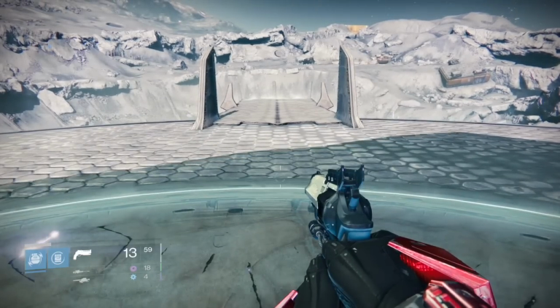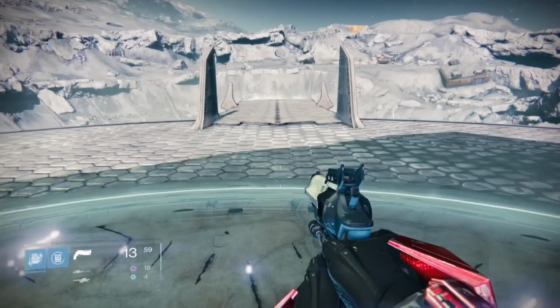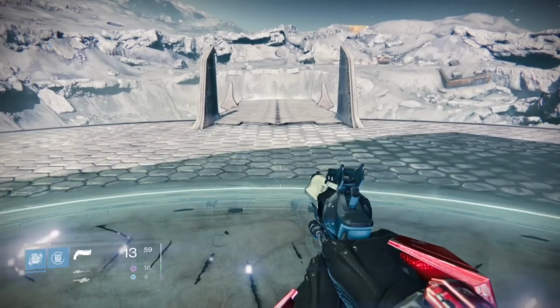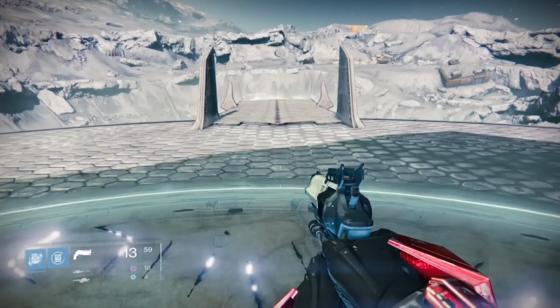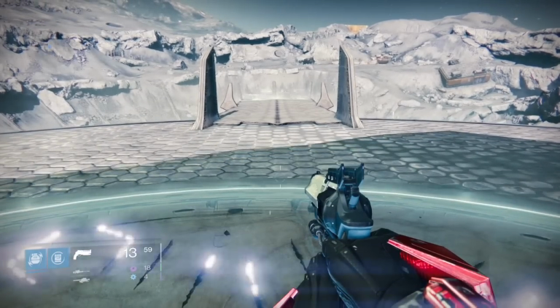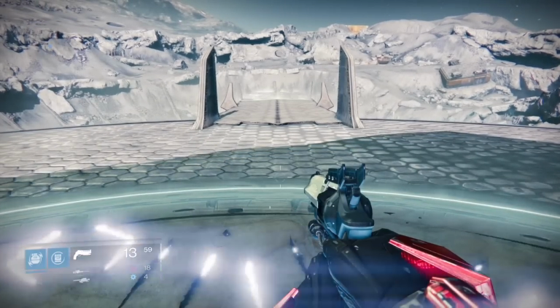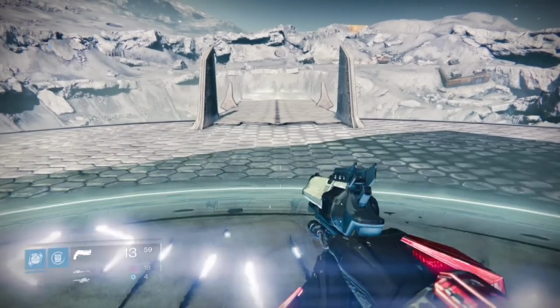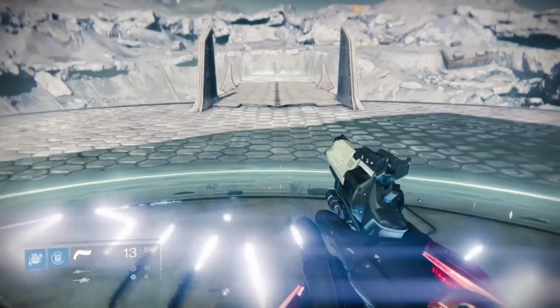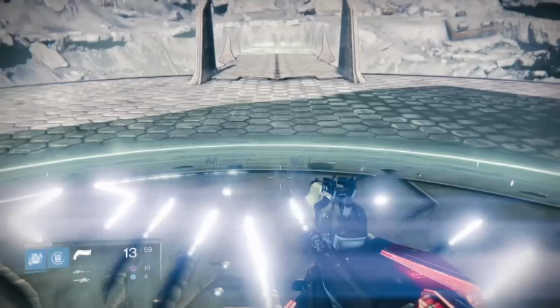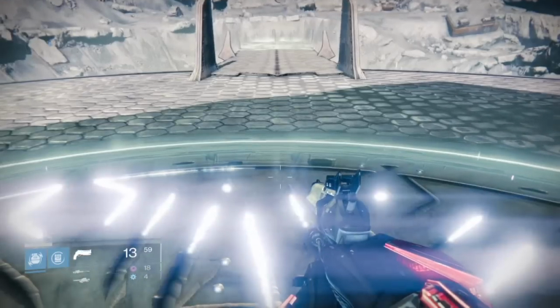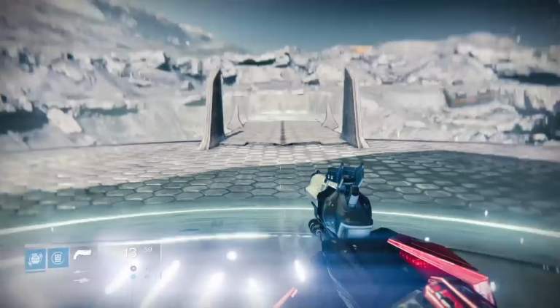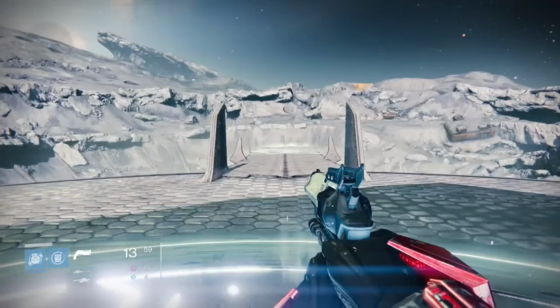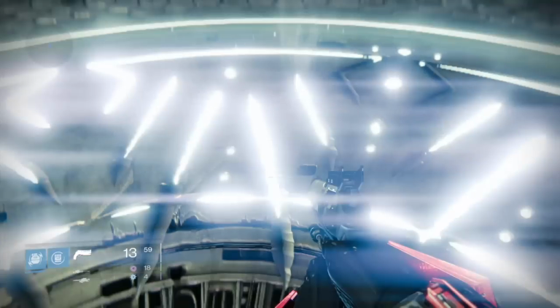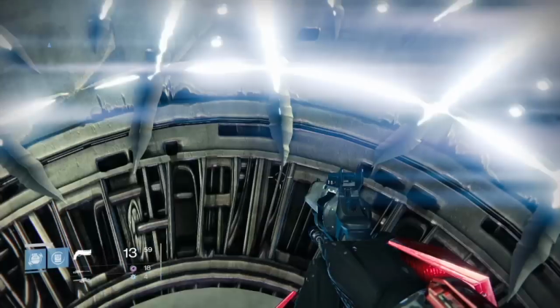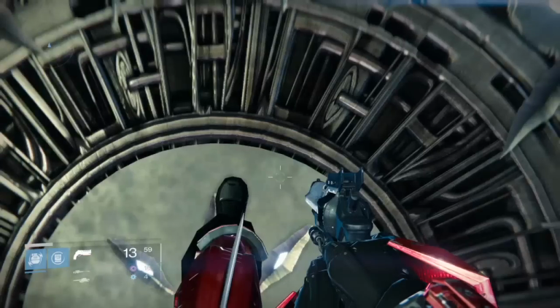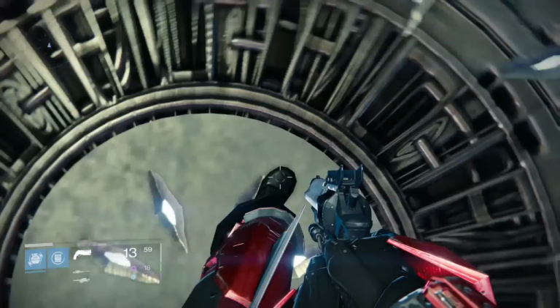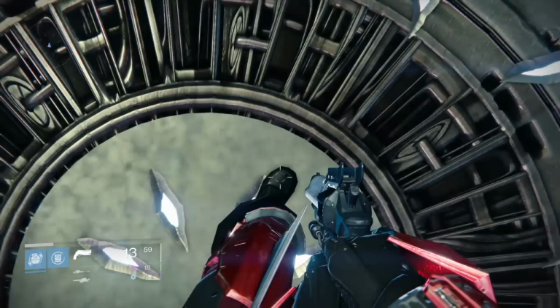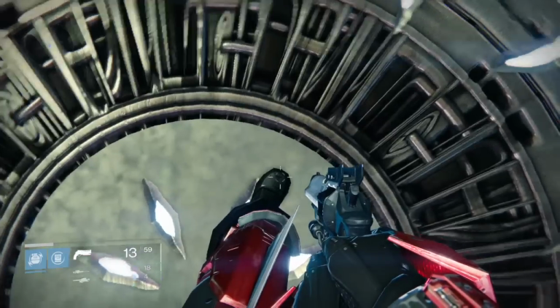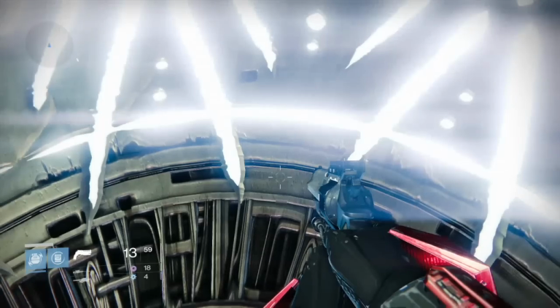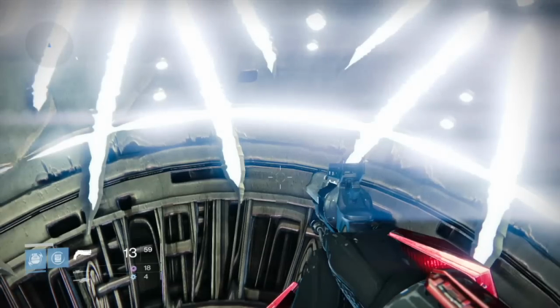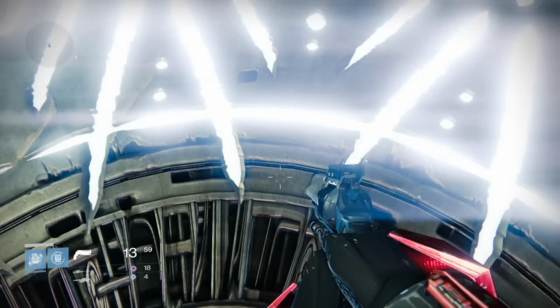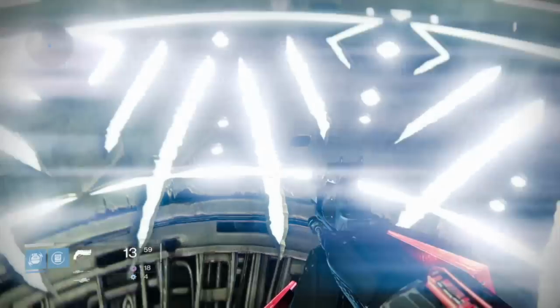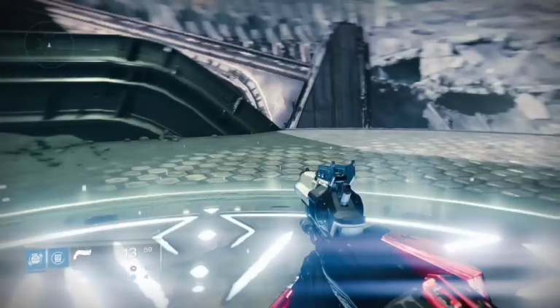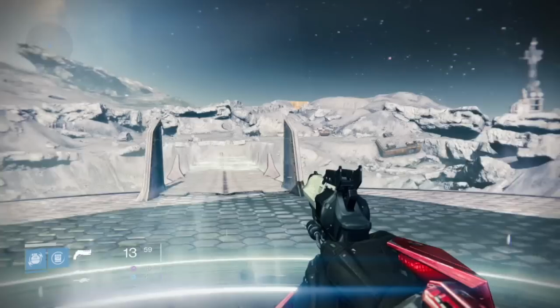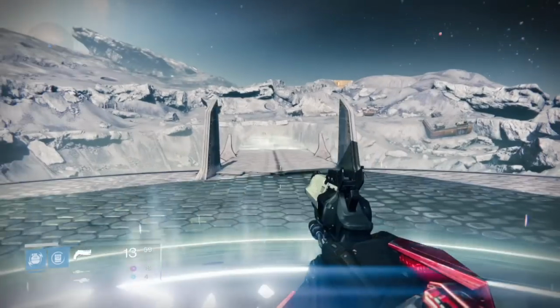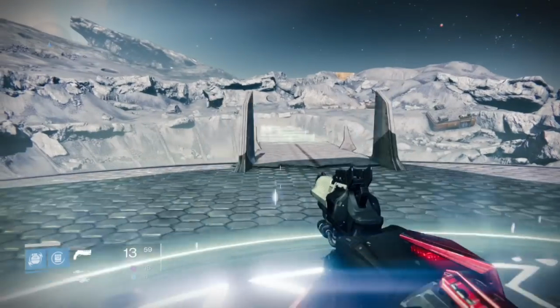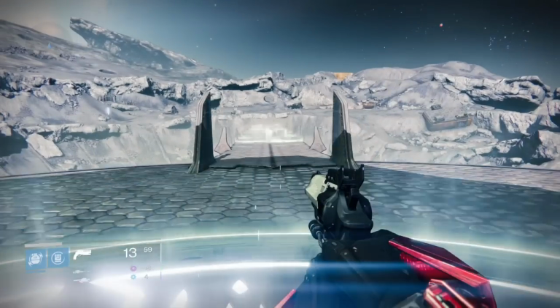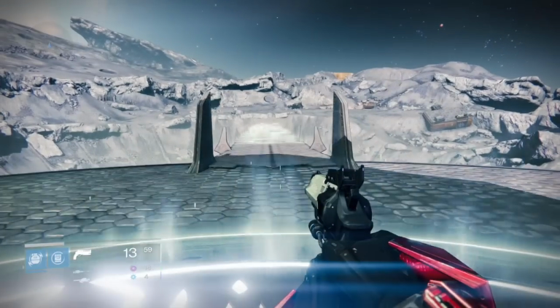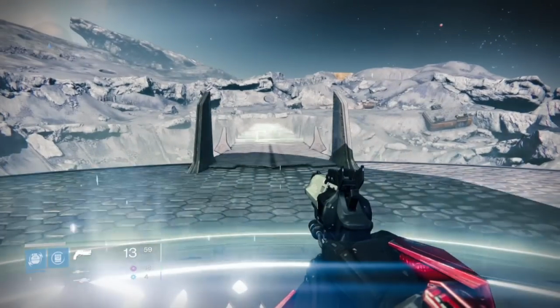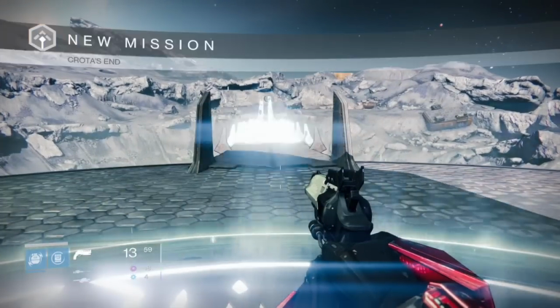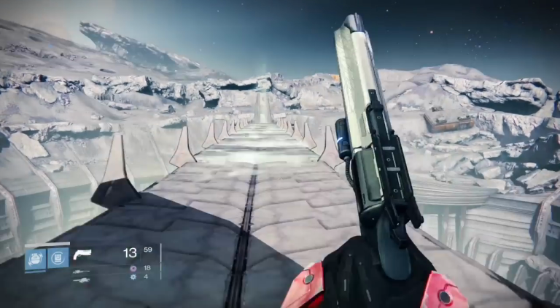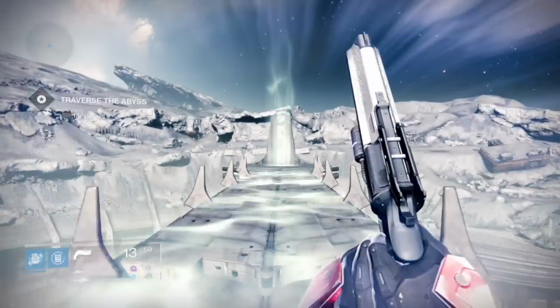What you want to do is start the raid as normal and open up the bridge by standing on this disc. Once the bridge is activated, jump down the hole and you'll end up here.